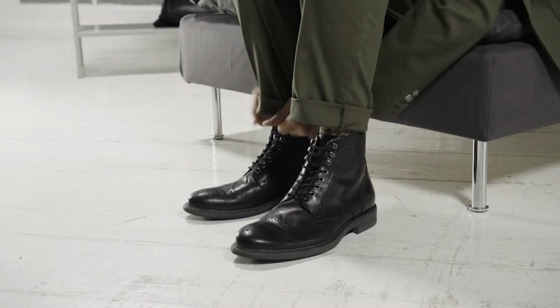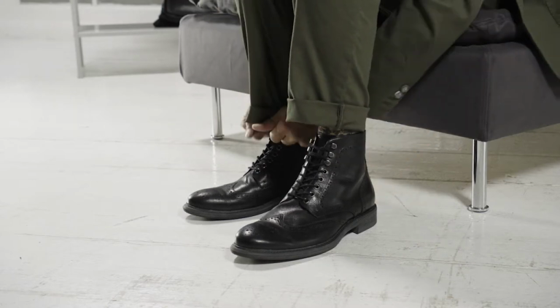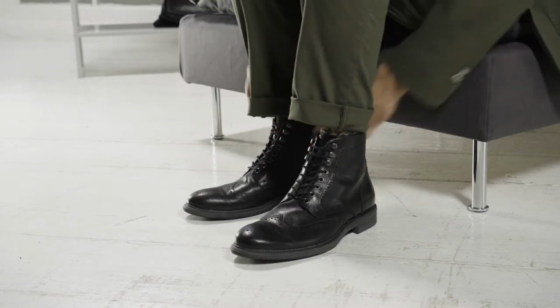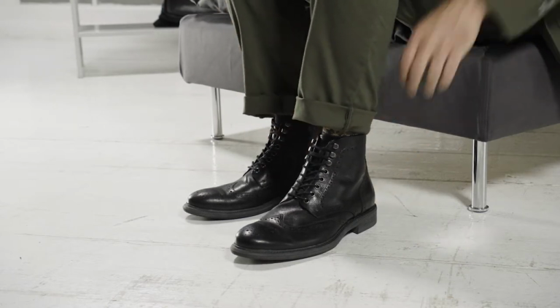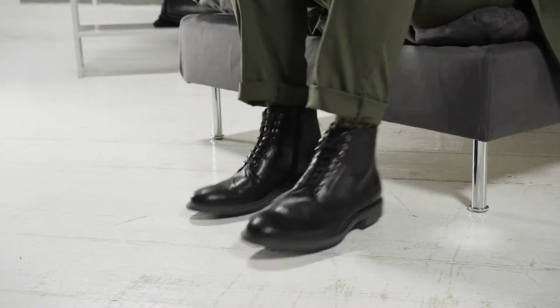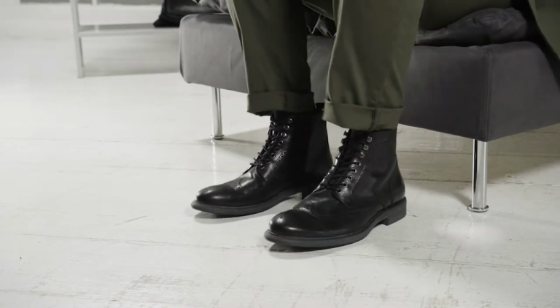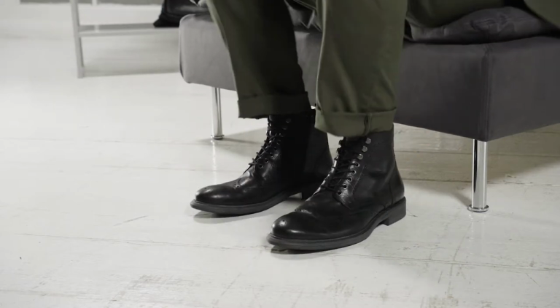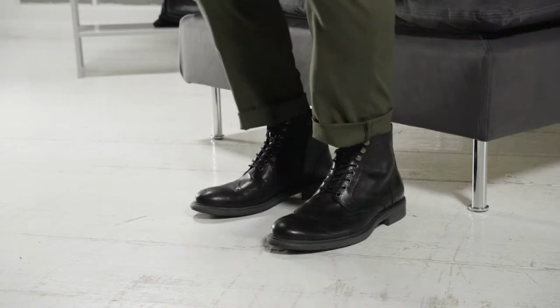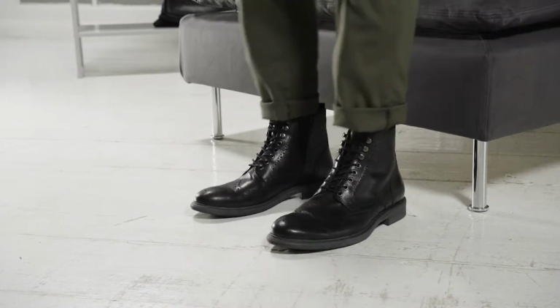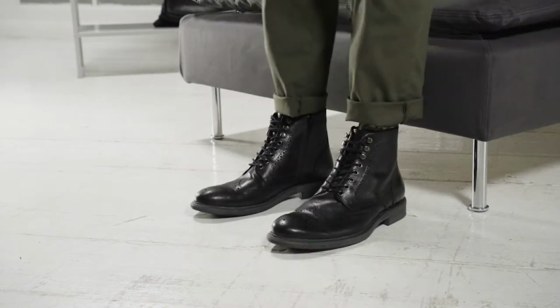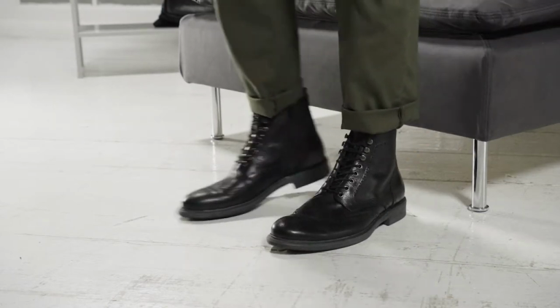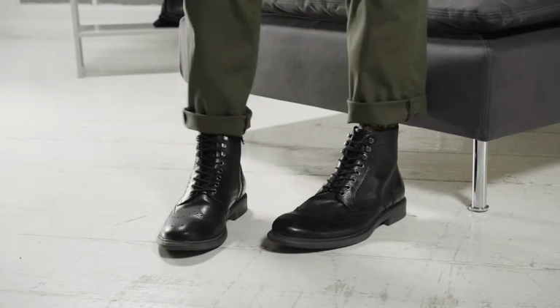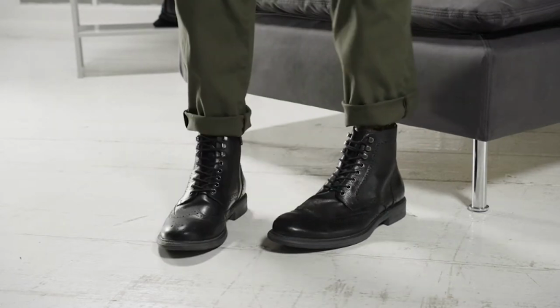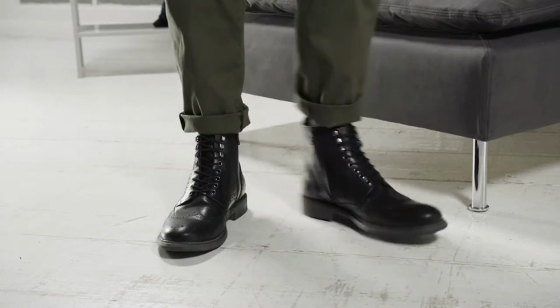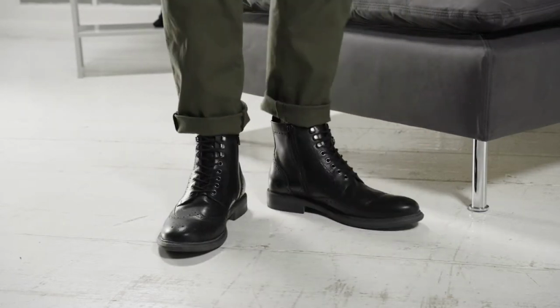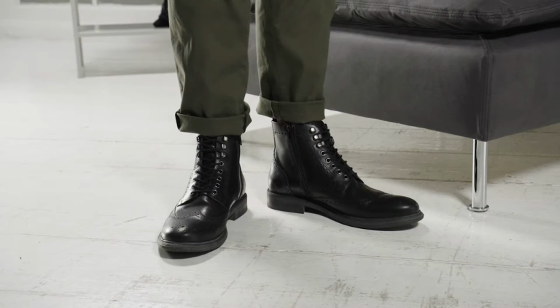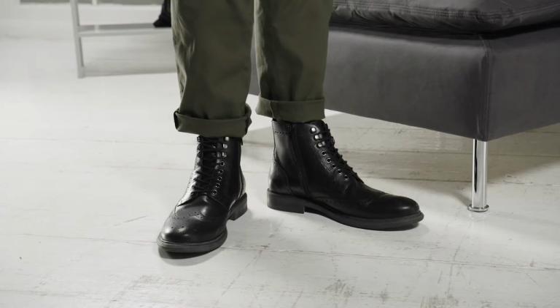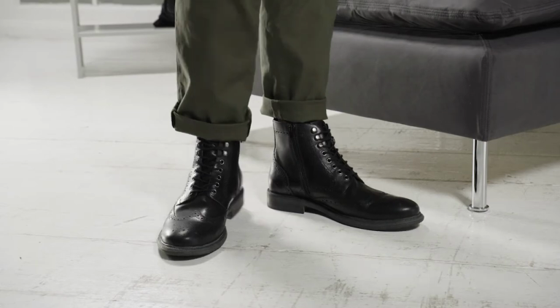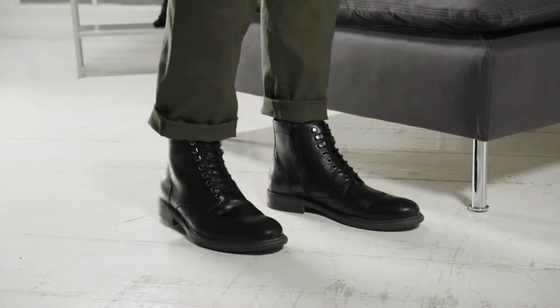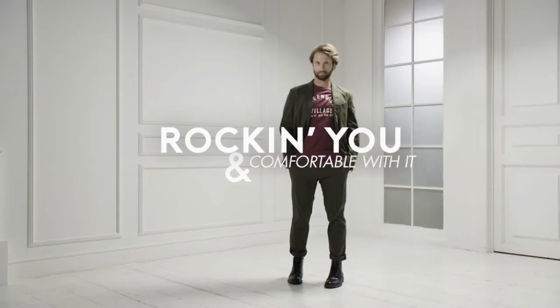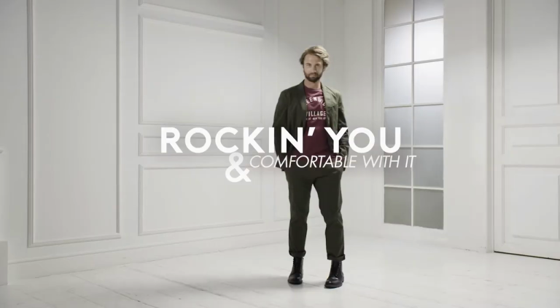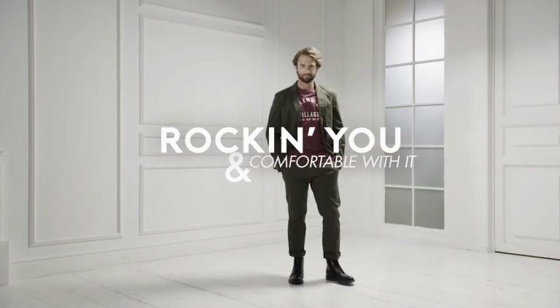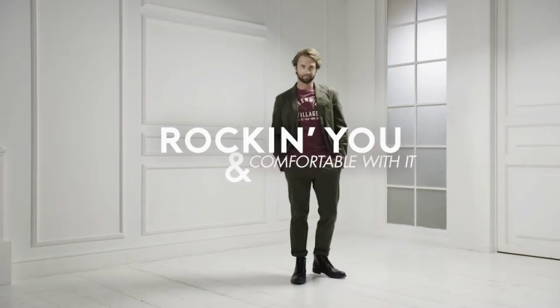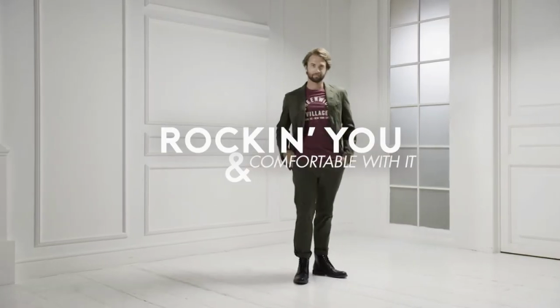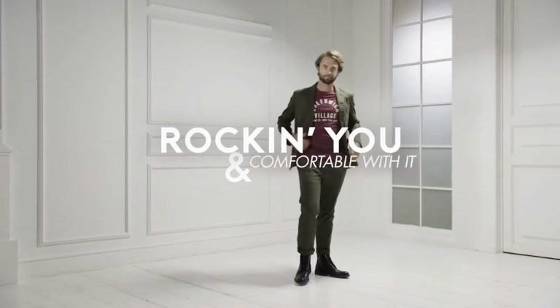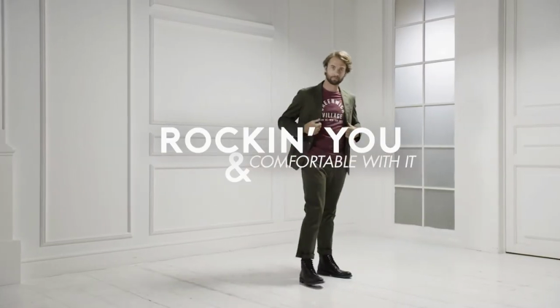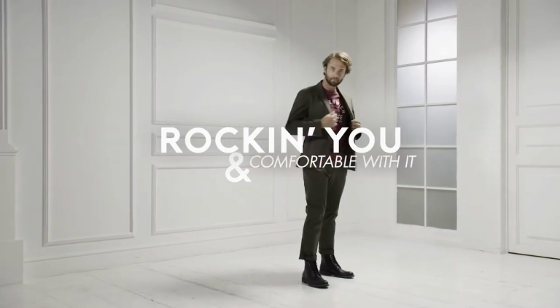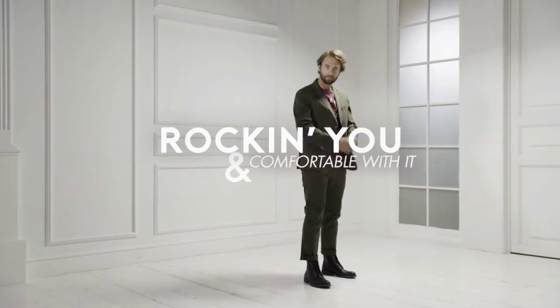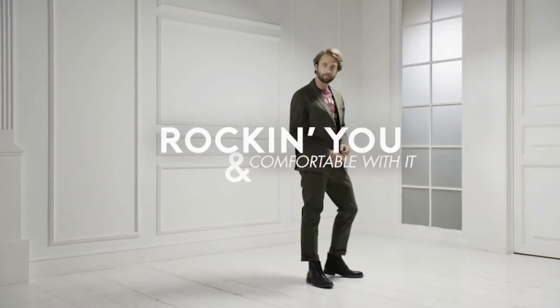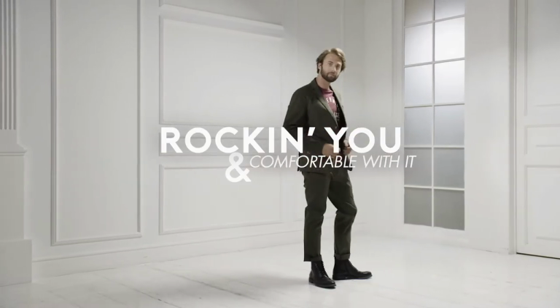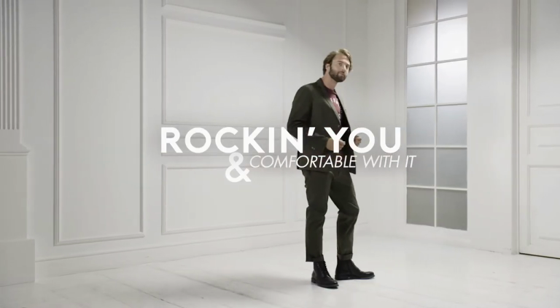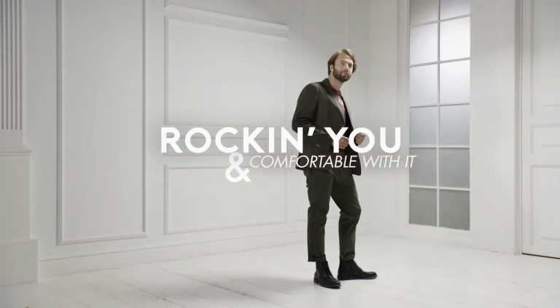Just a quick double check and there you go. Rocking you and comfortable with it.